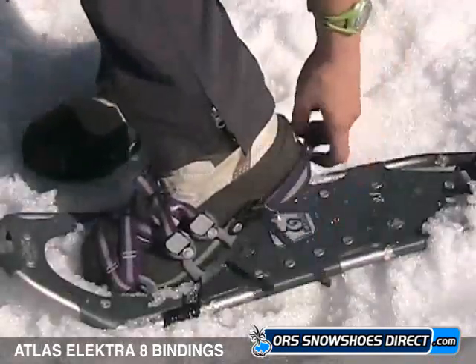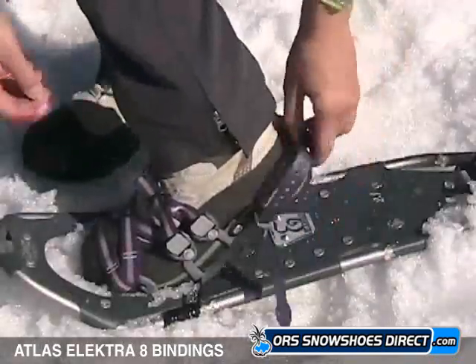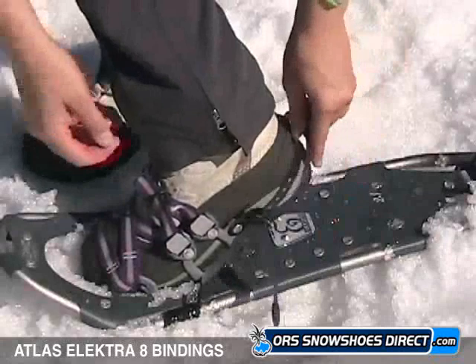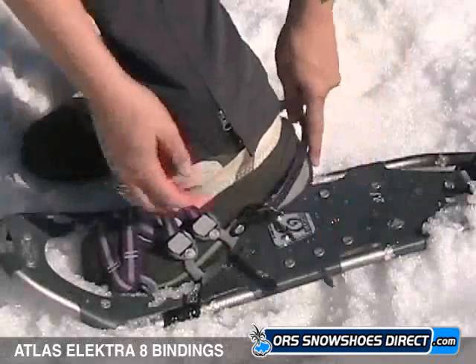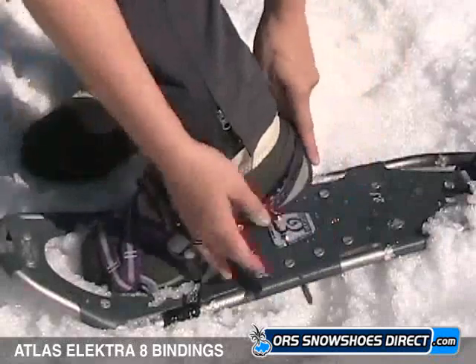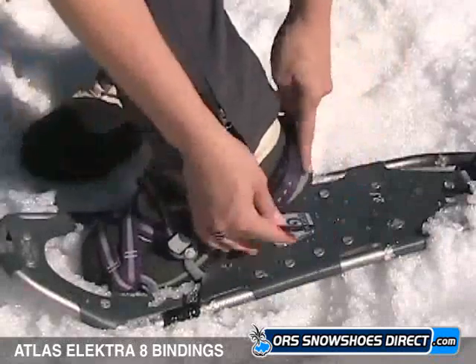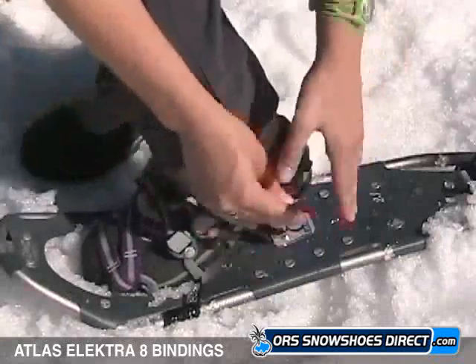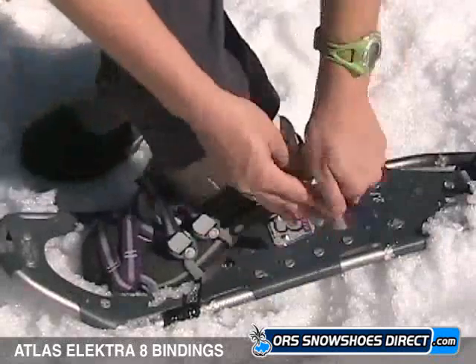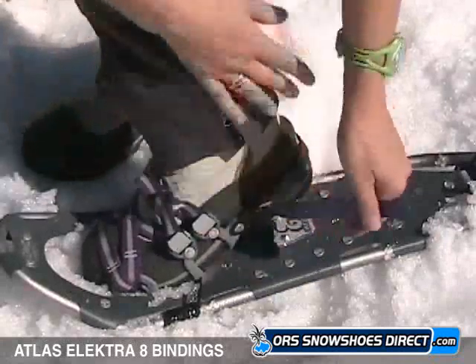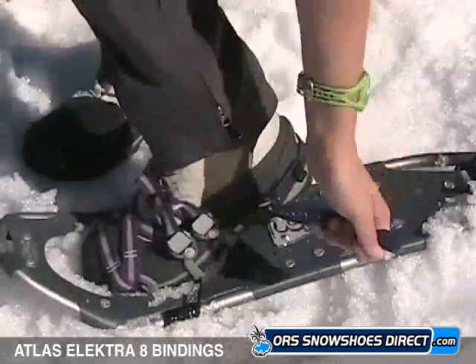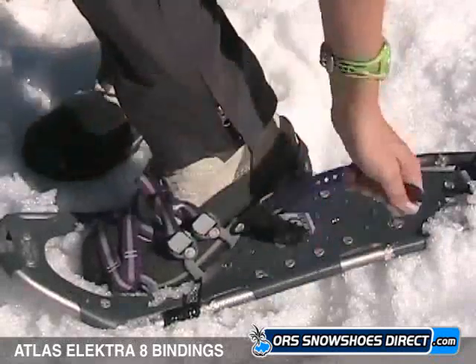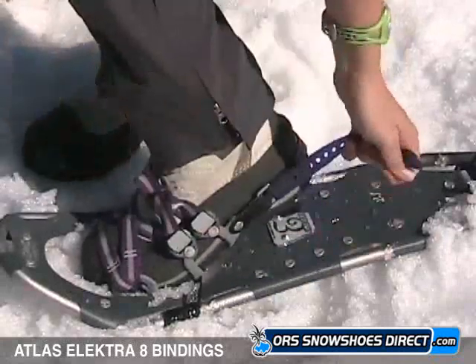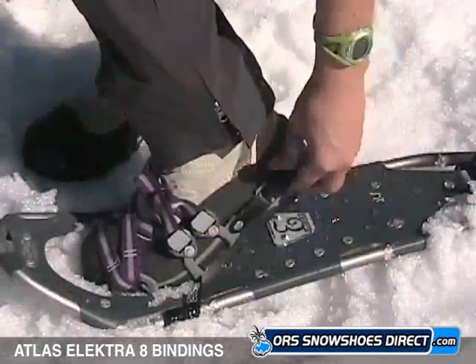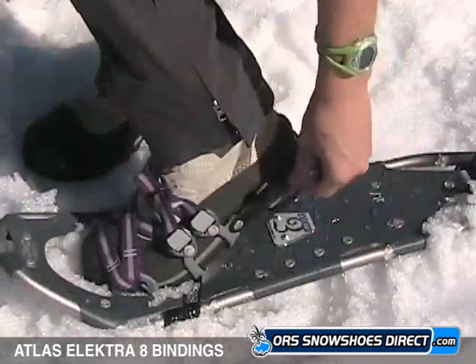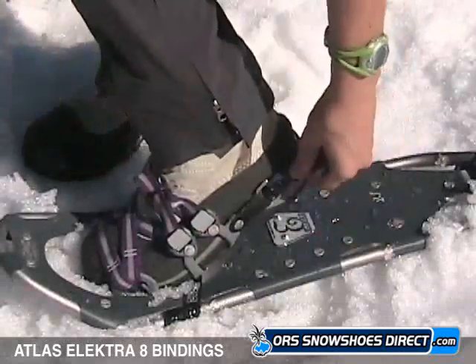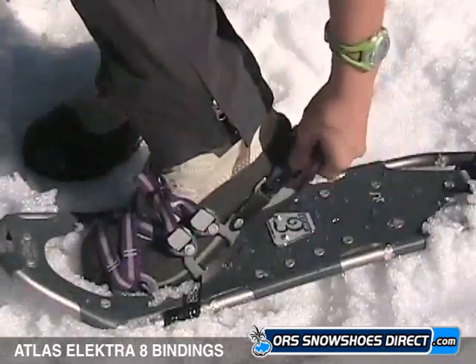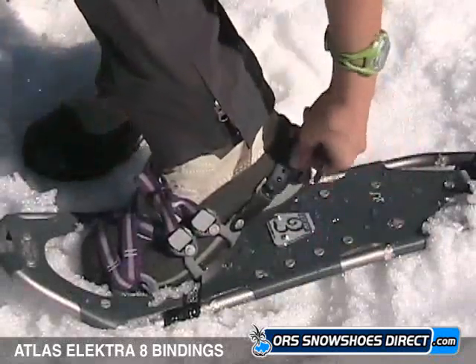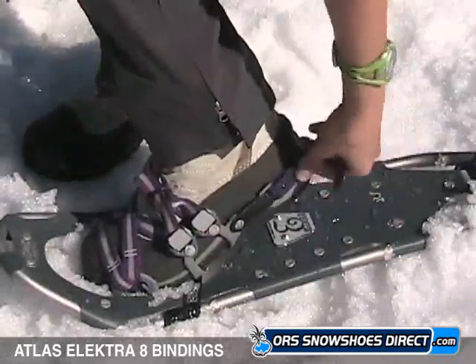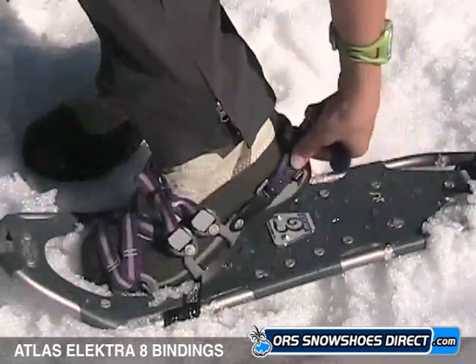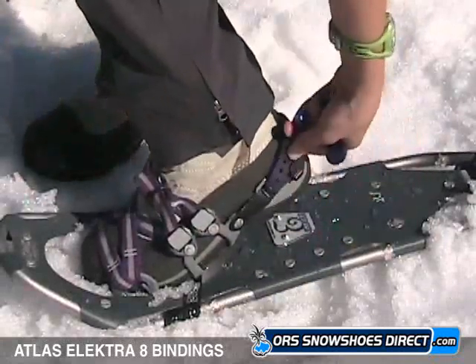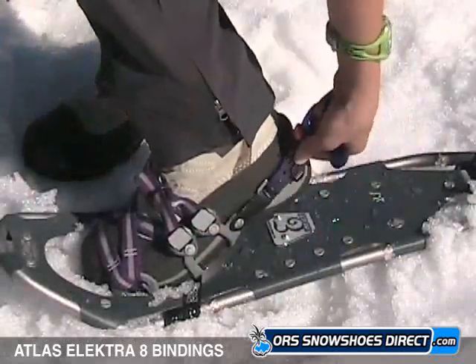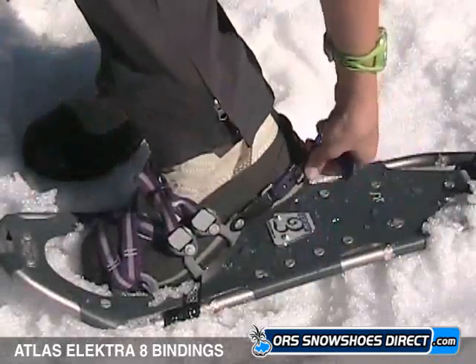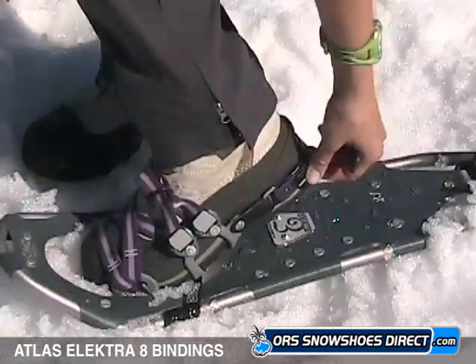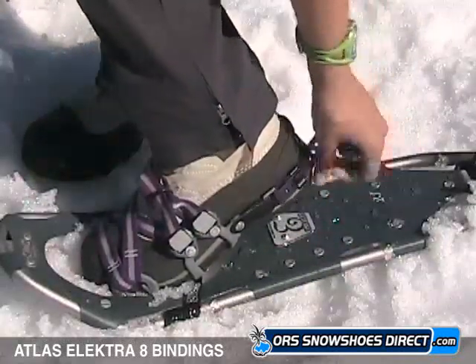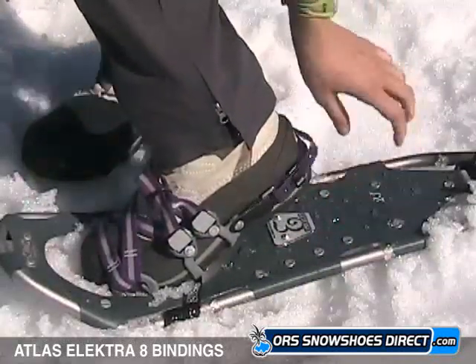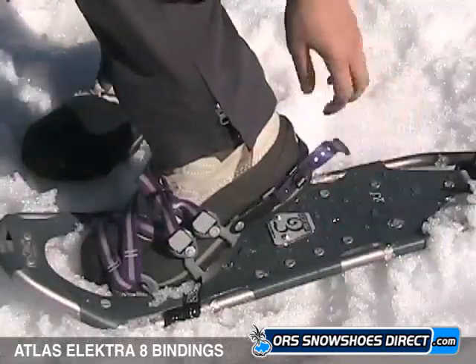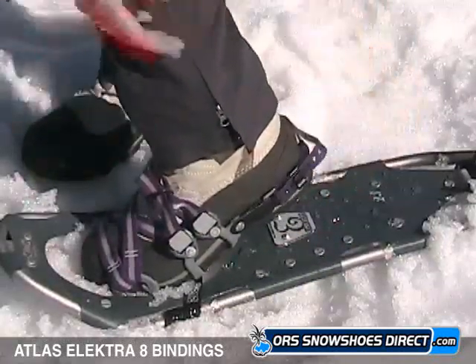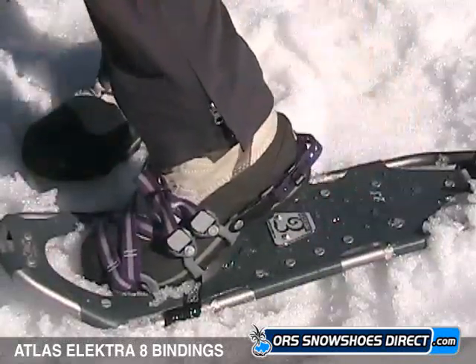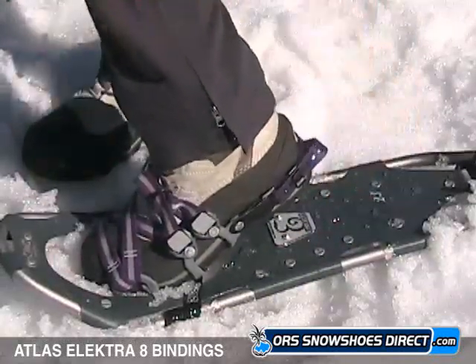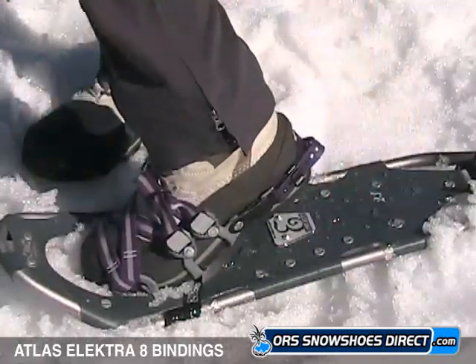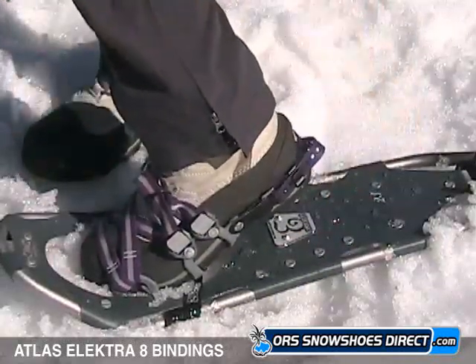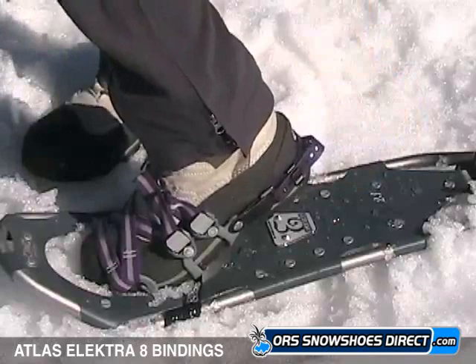Thread the heel strap through the metal opening and loop back over the prong to secure, stowing excess in the strap clips.